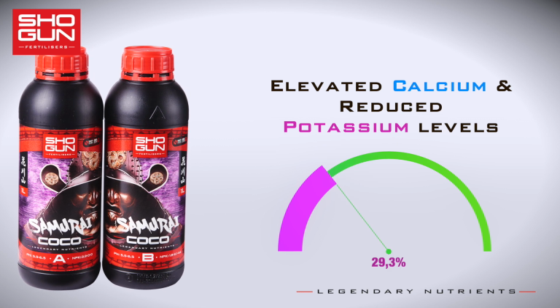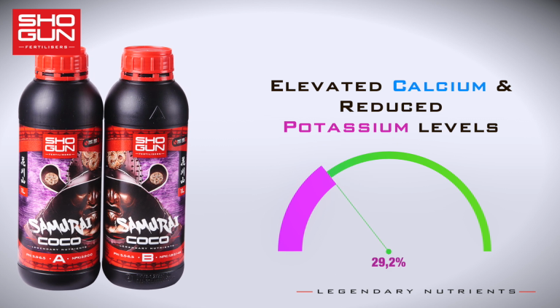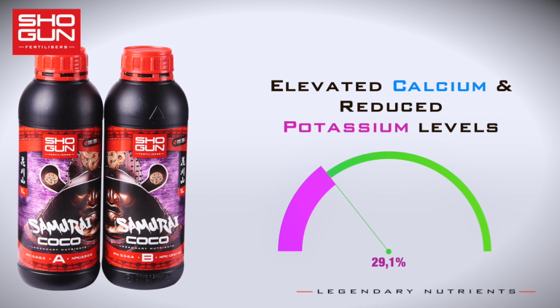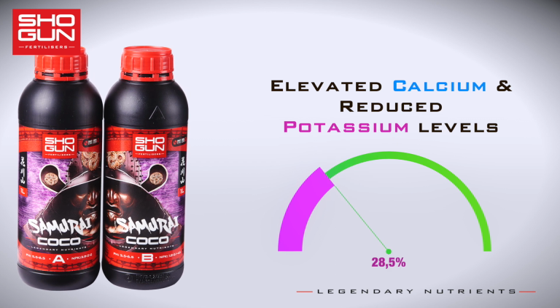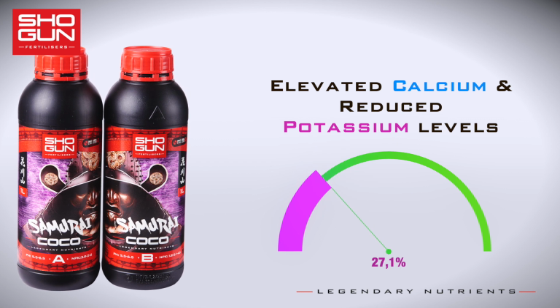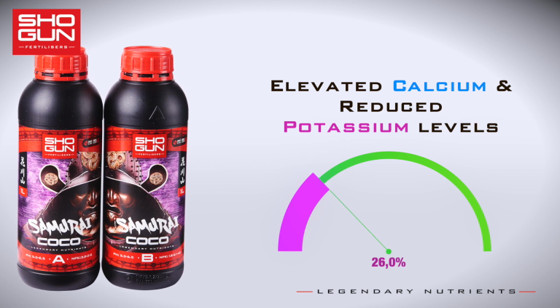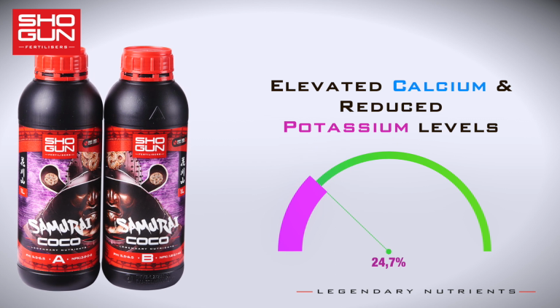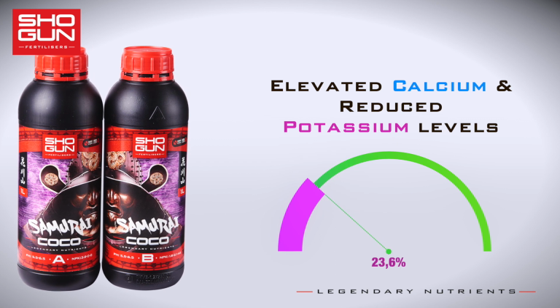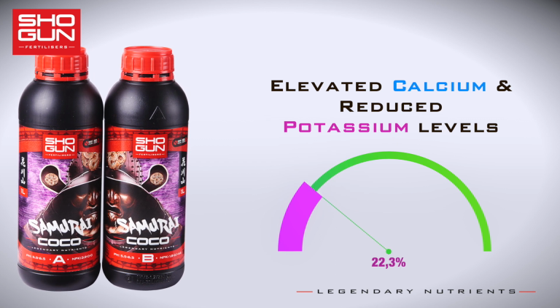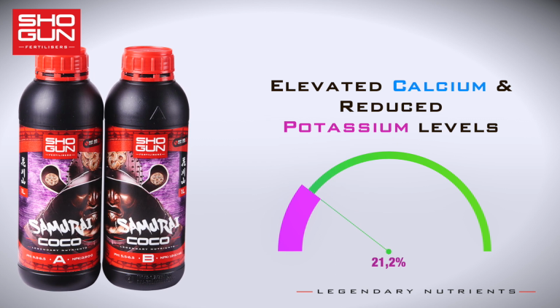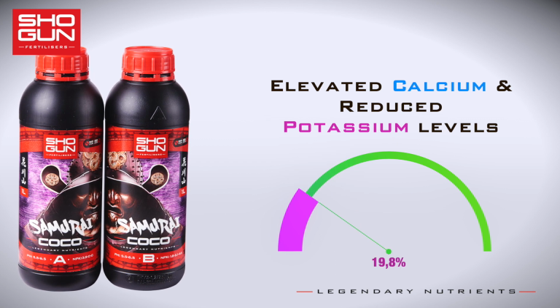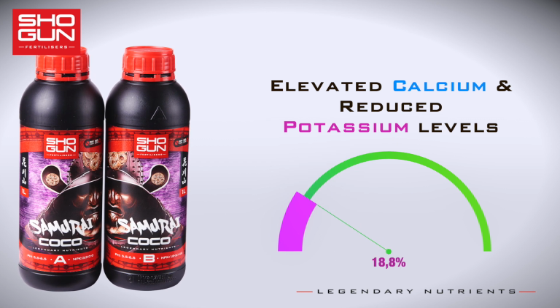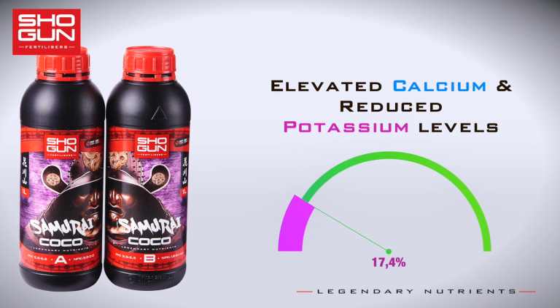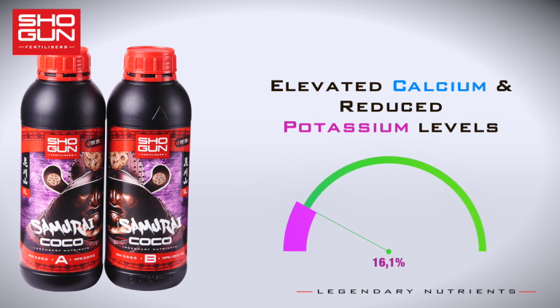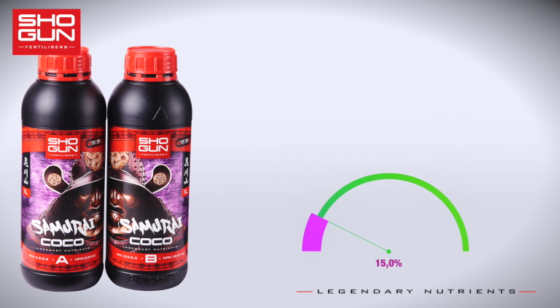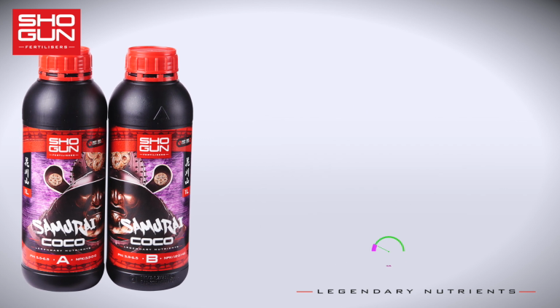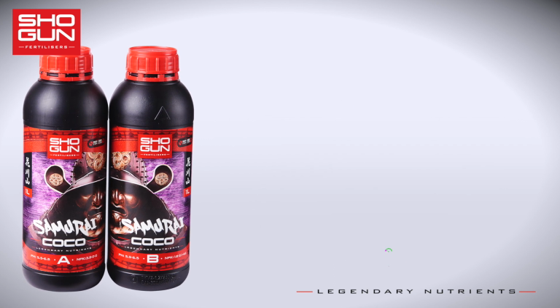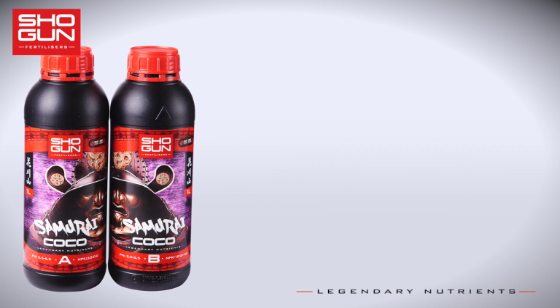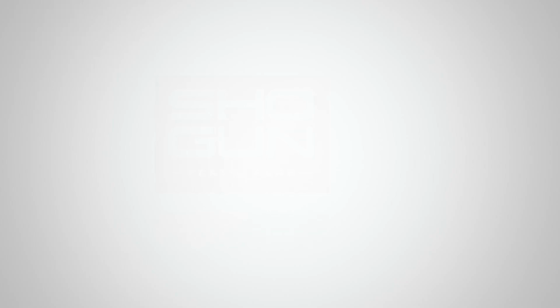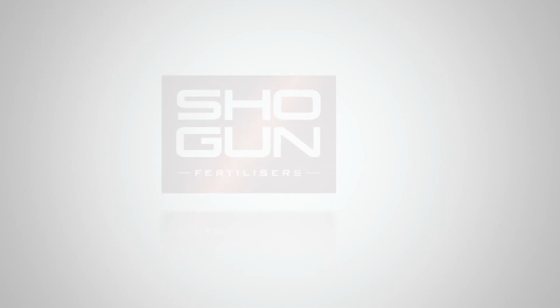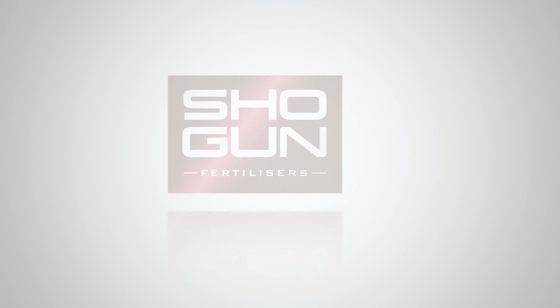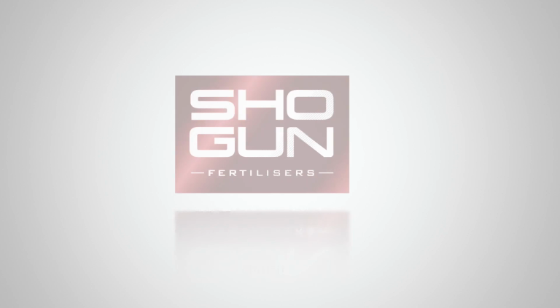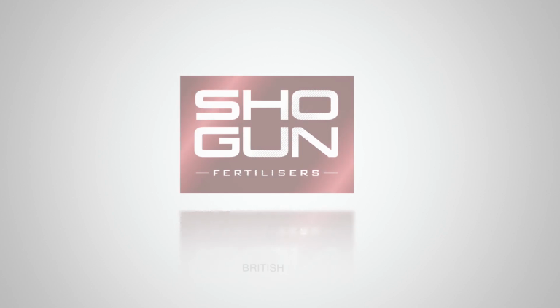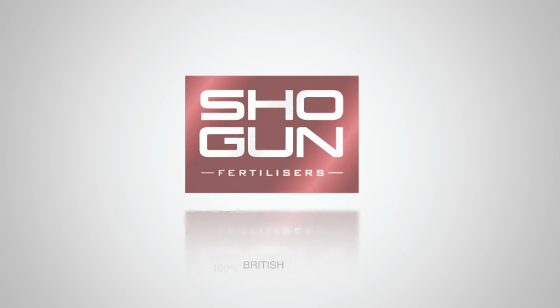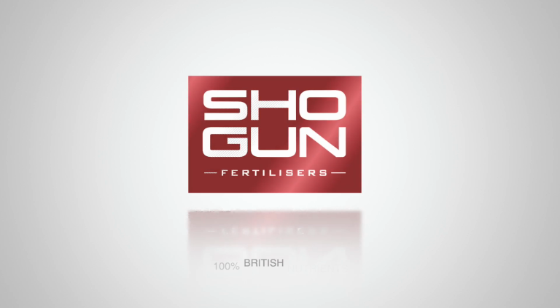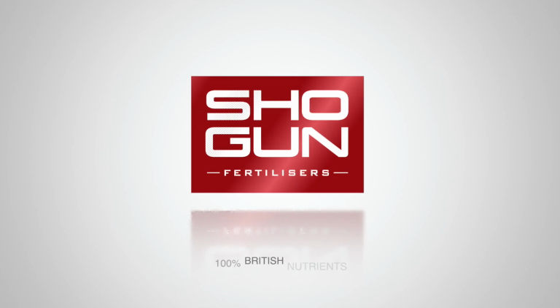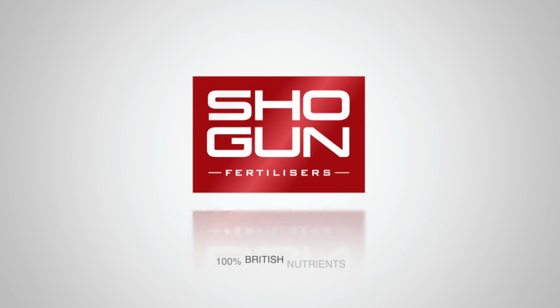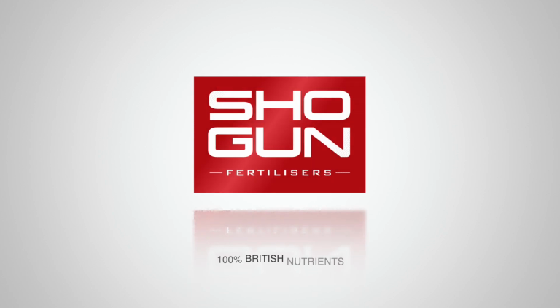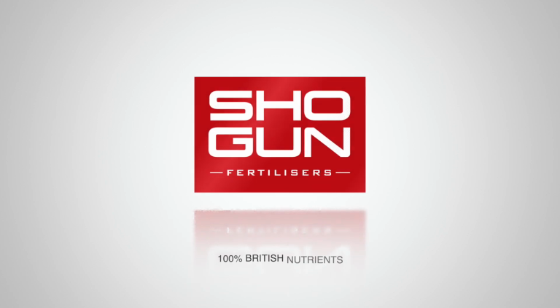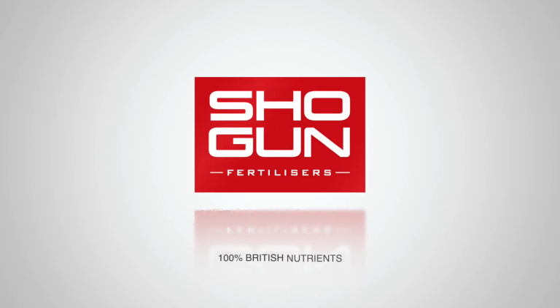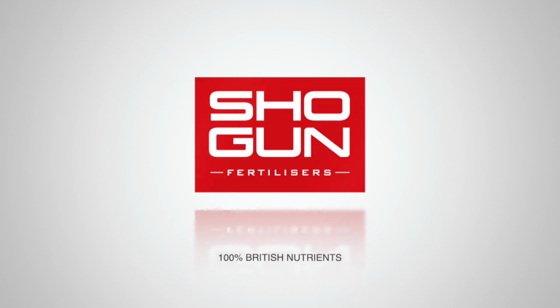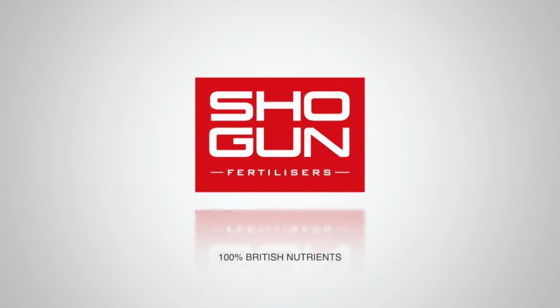No matter what the growing schedule, all you need is these two bottles to take you through Grow and Bloom.